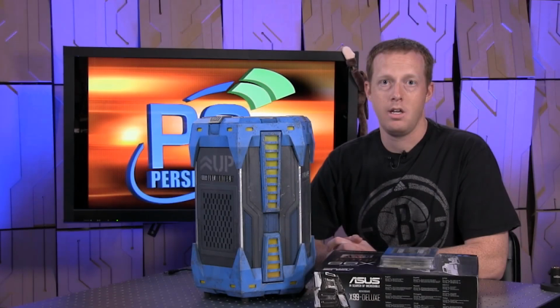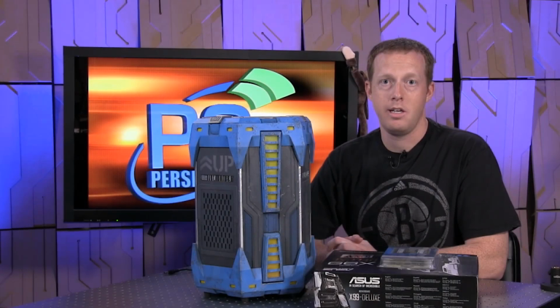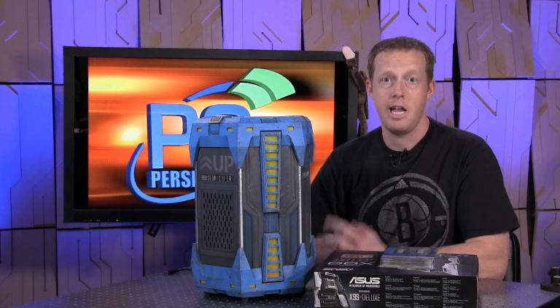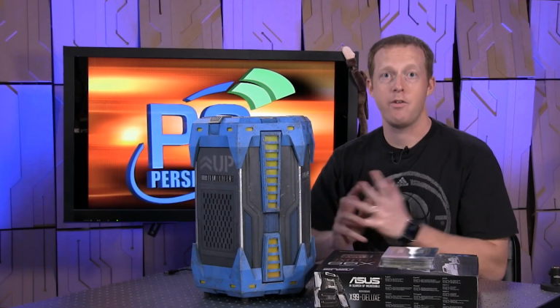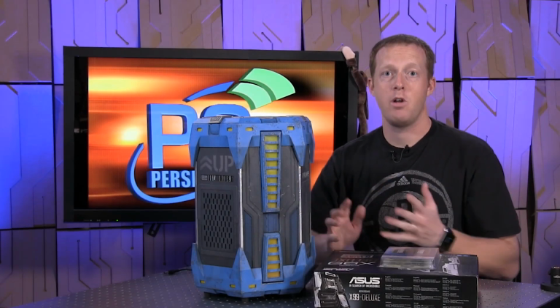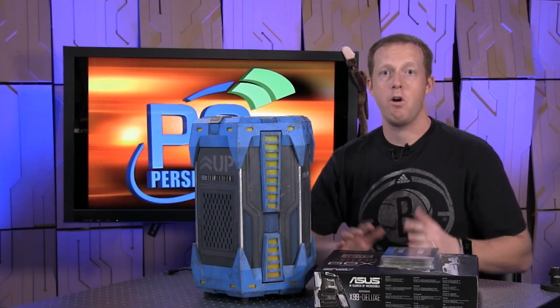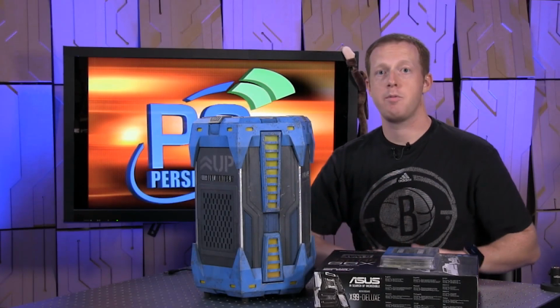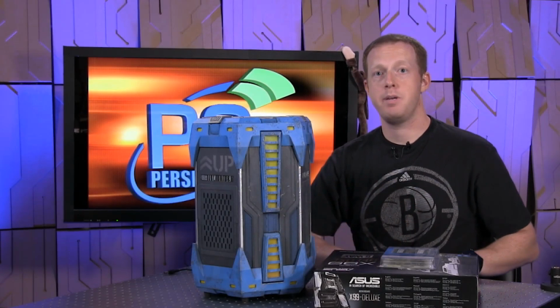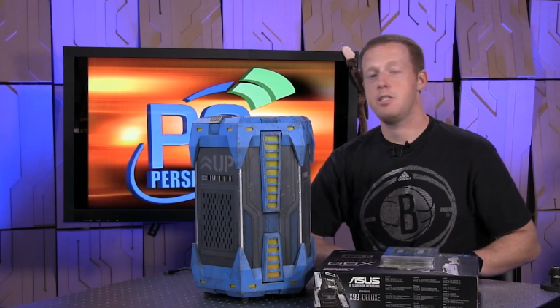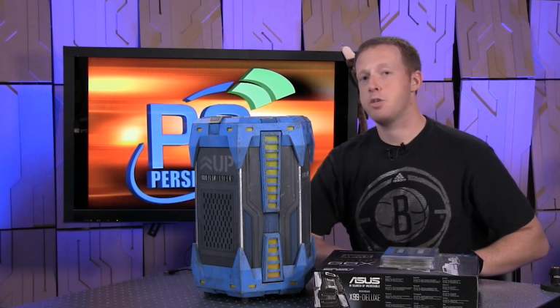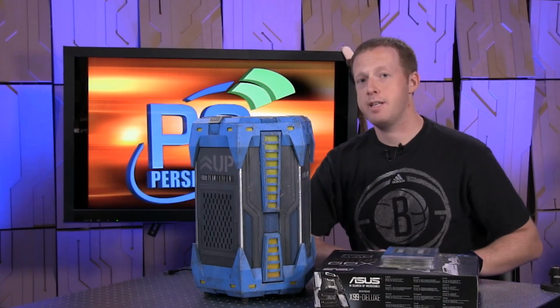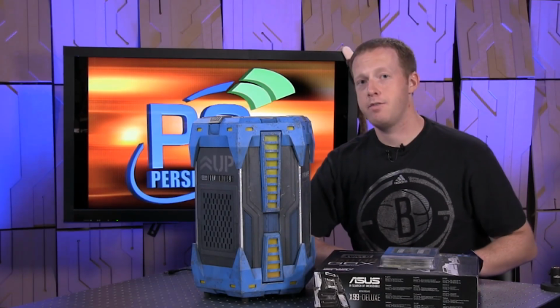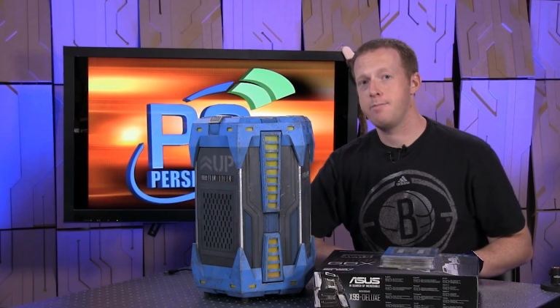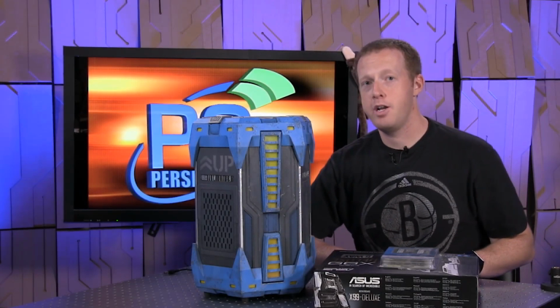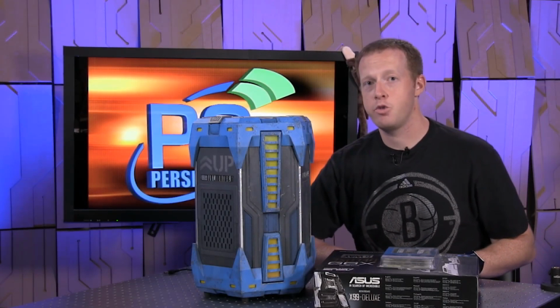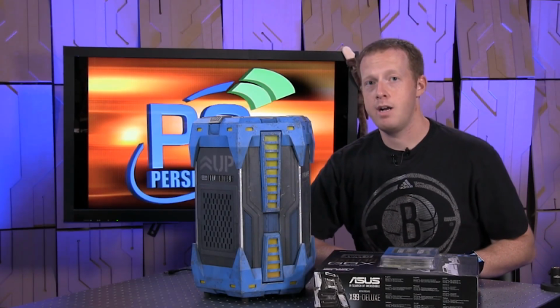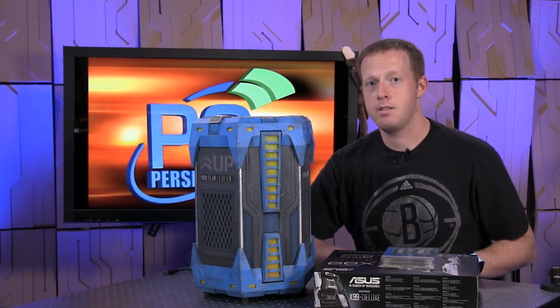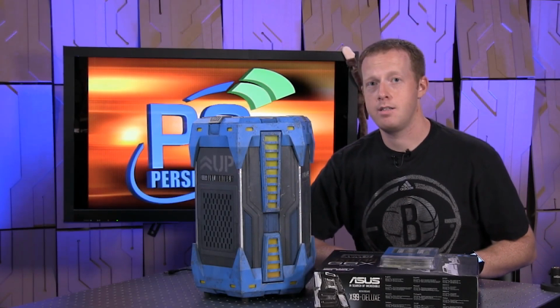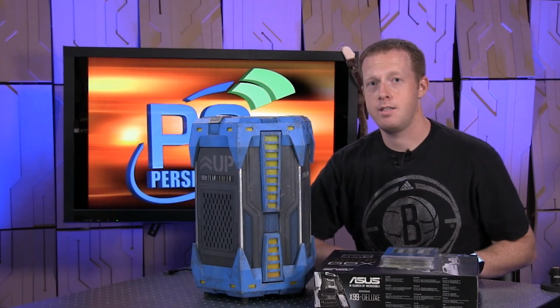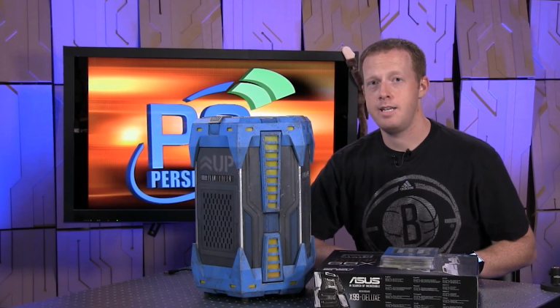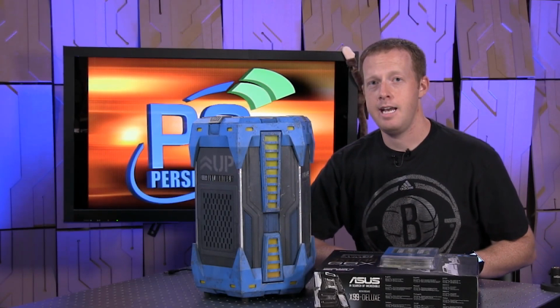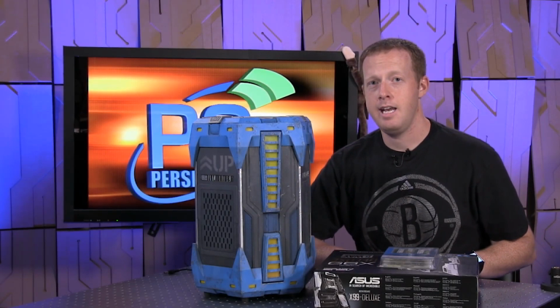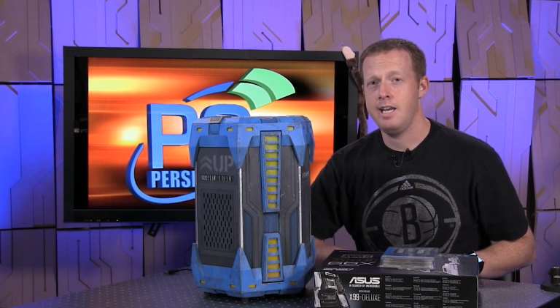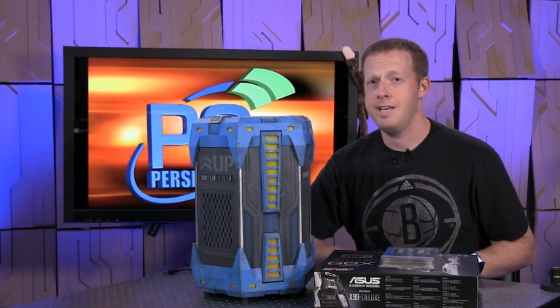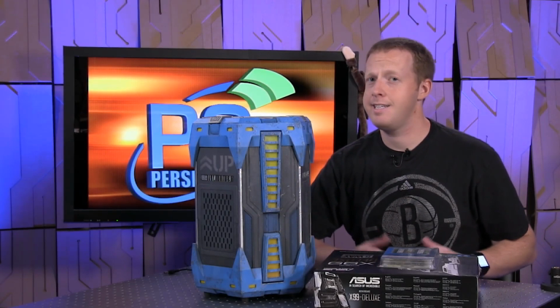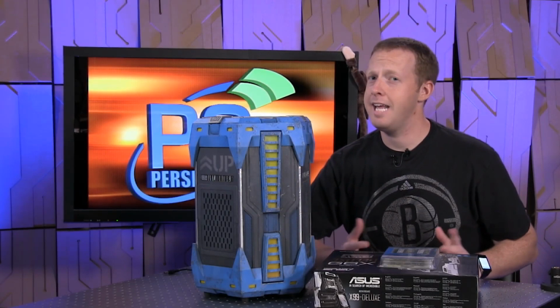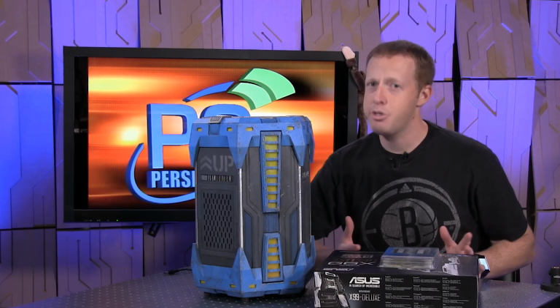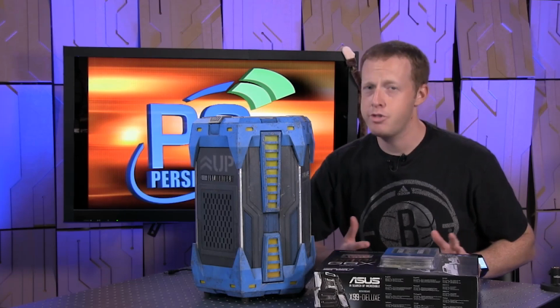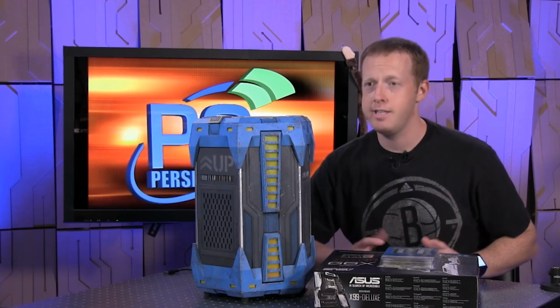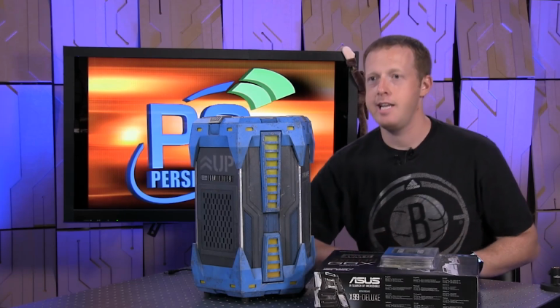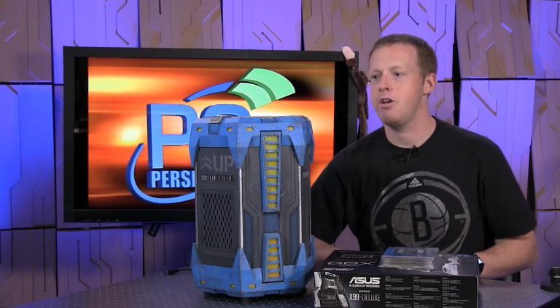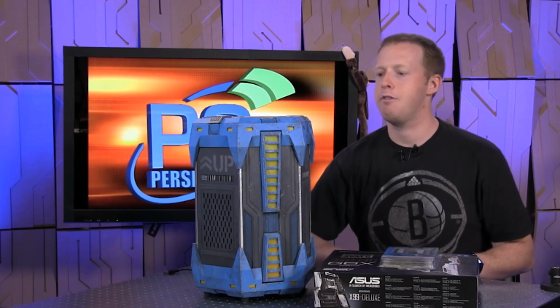Hey everyone, welcome to PC Perspective. I'm Ryan Shrout. Today is an interesting day at the office.